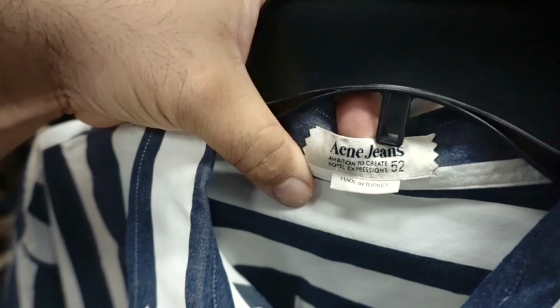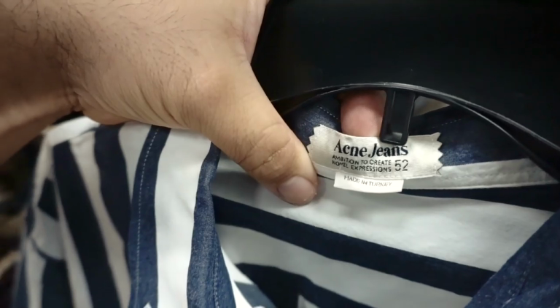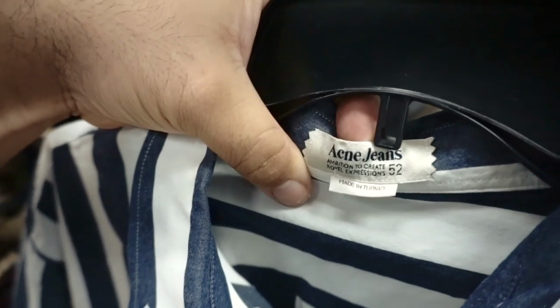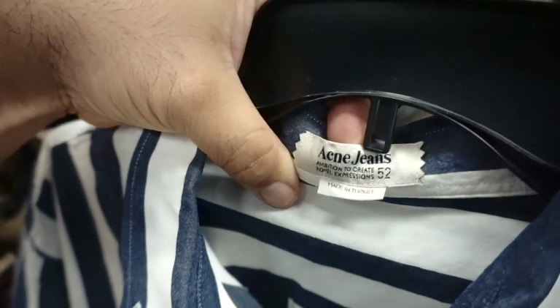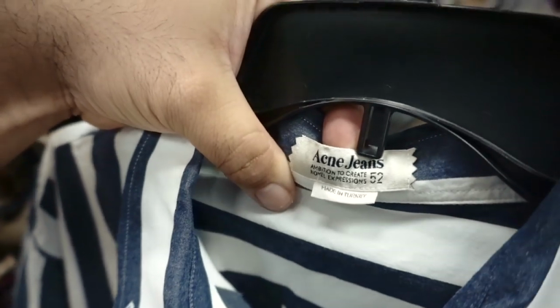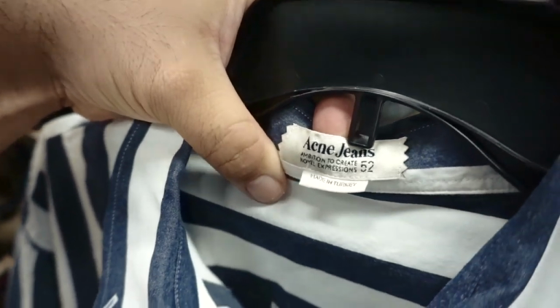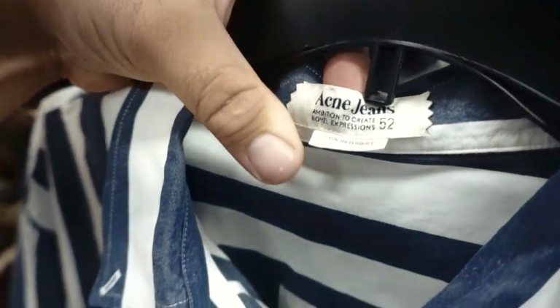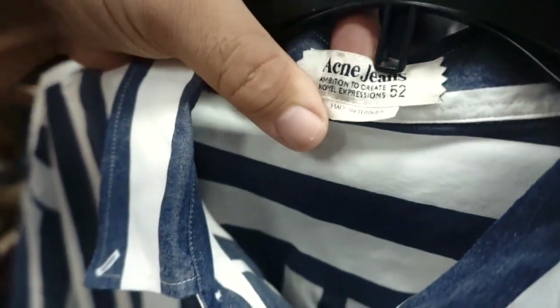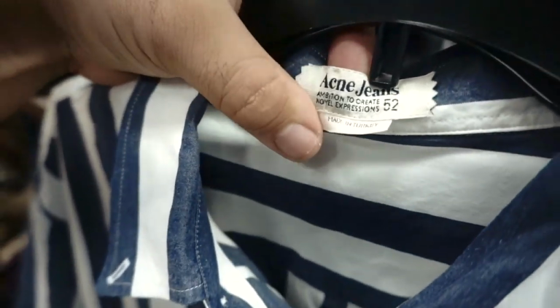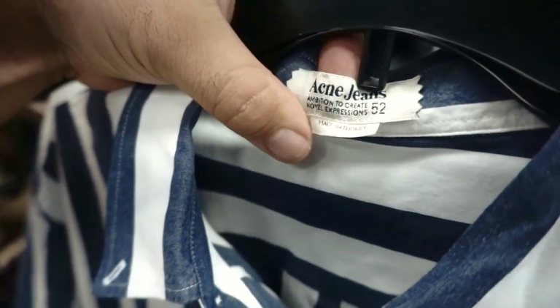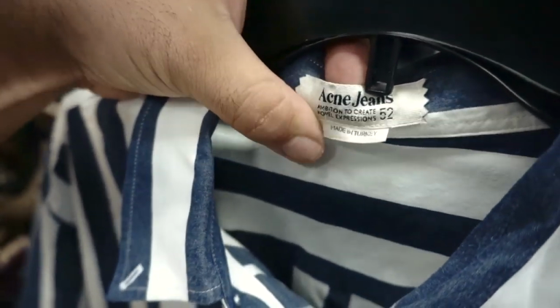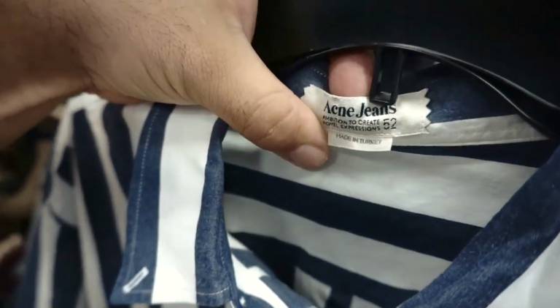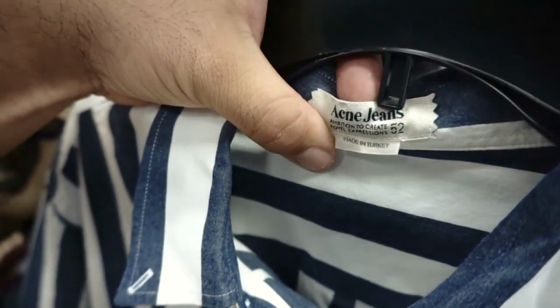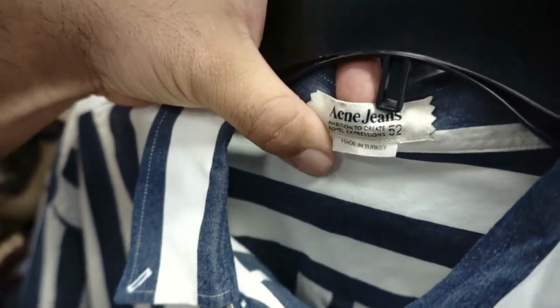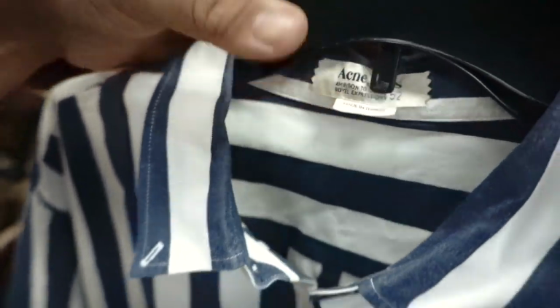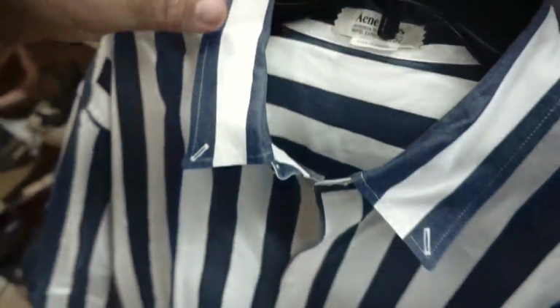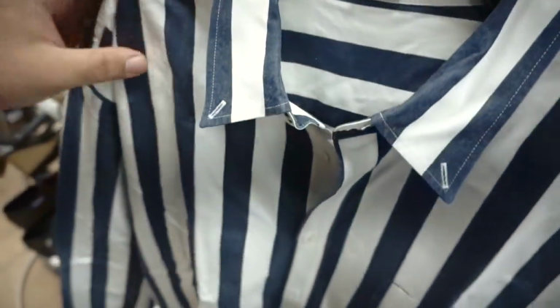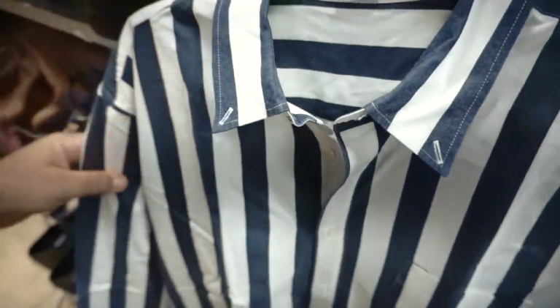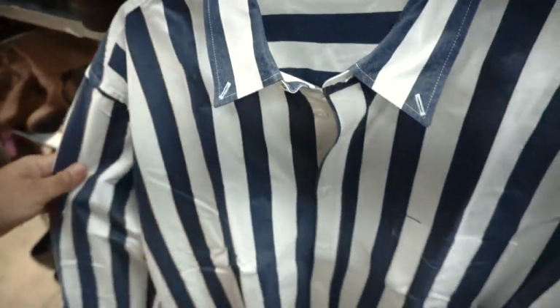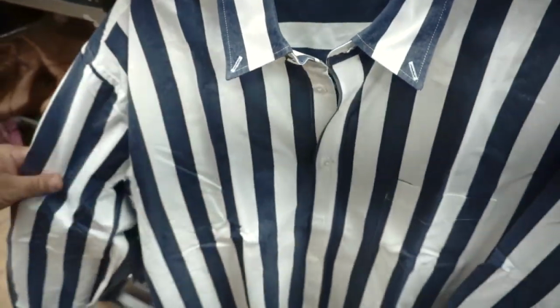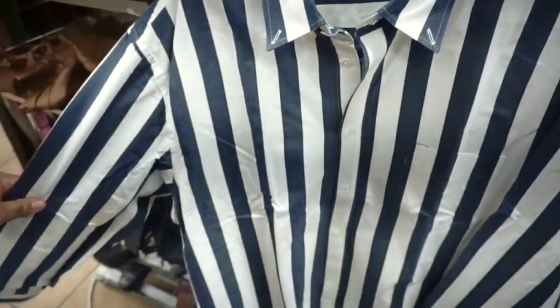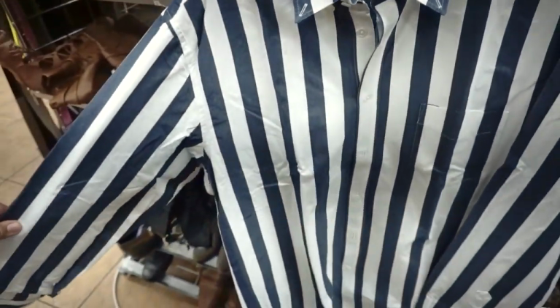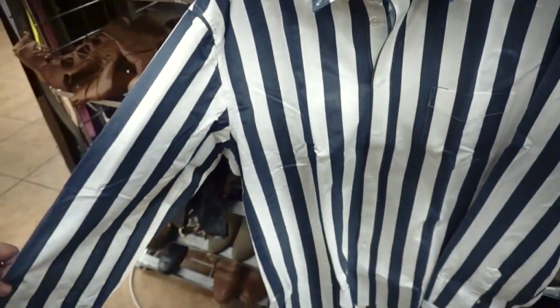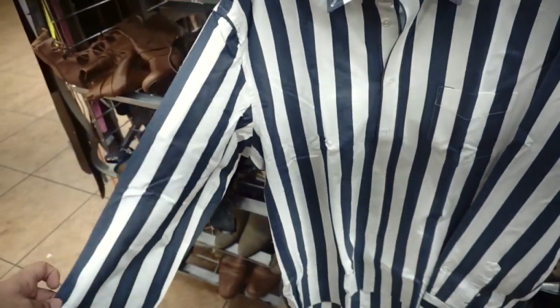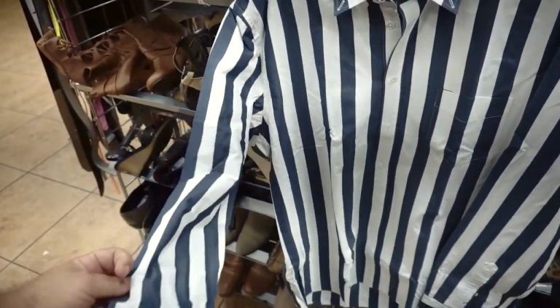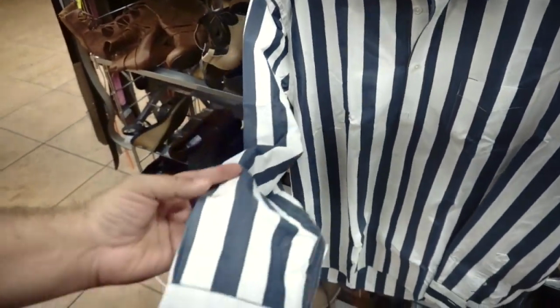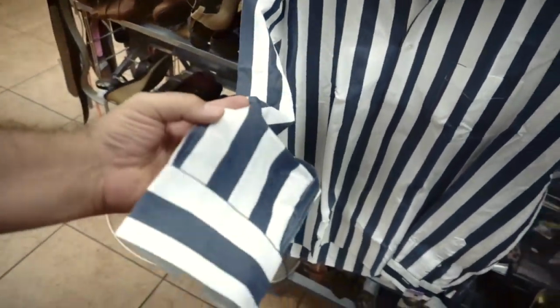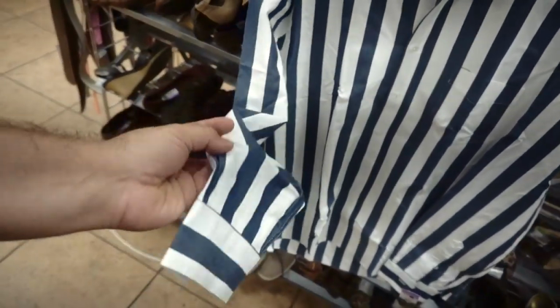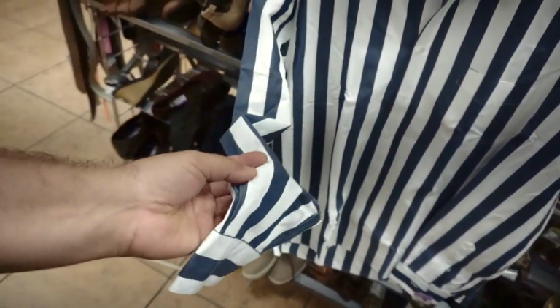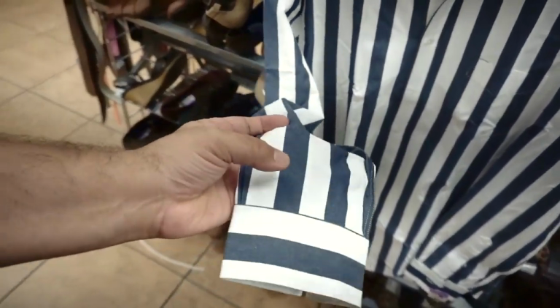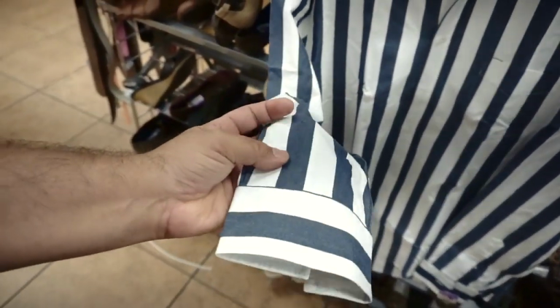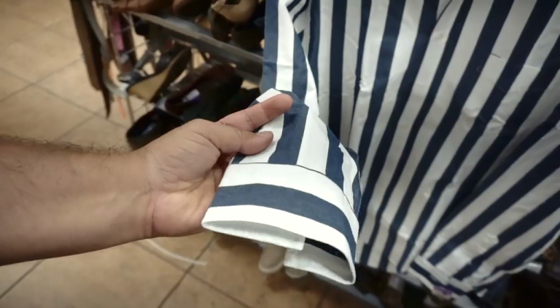Another come up — Acne jeans. Check out the older tag too, I just want to see that. I think it's made in Turkey. This reminds me of my Guess stripes.